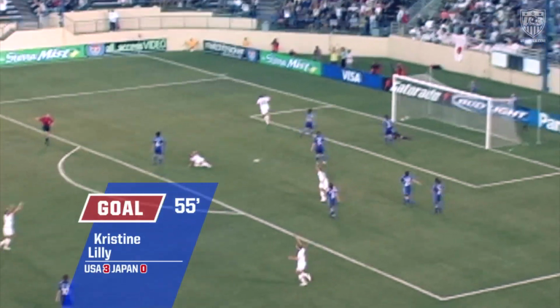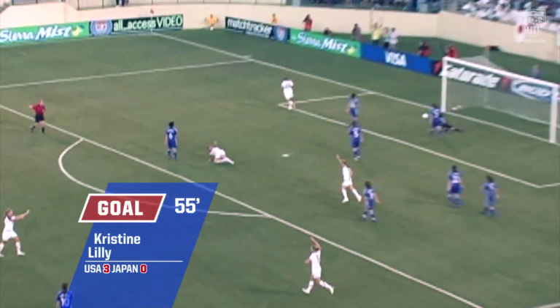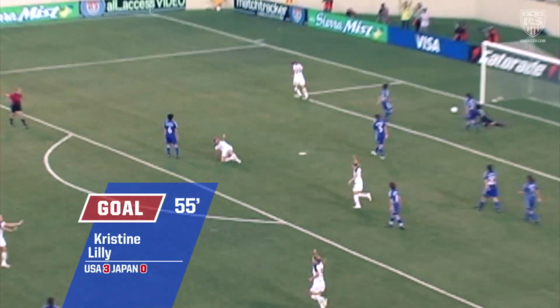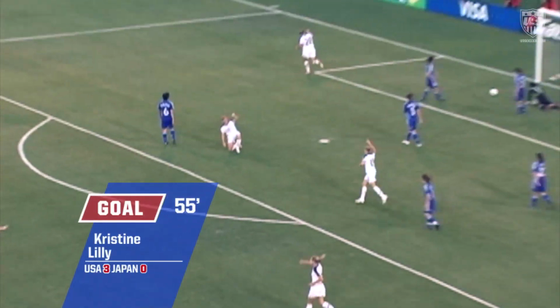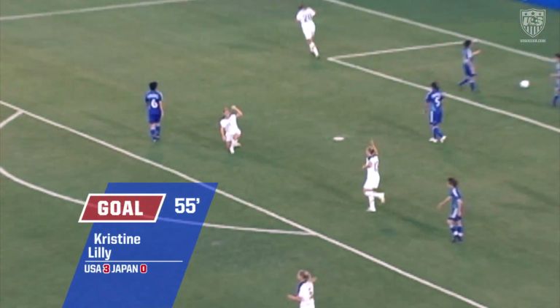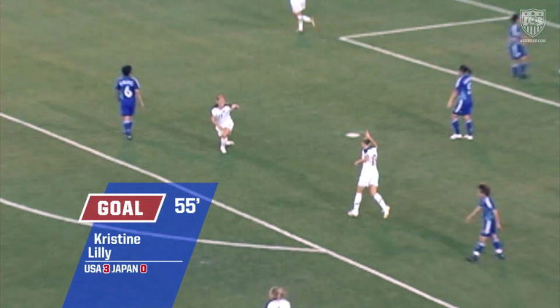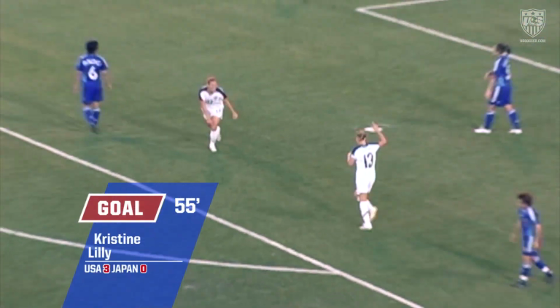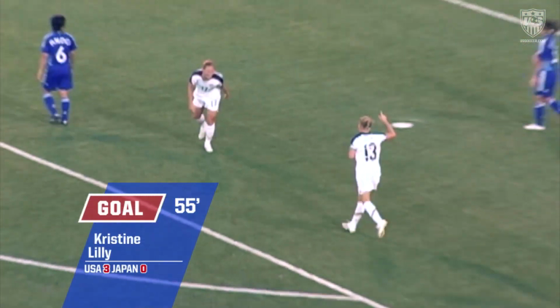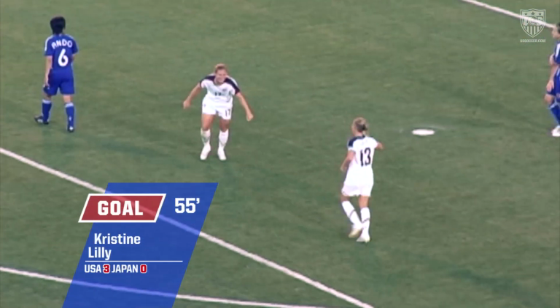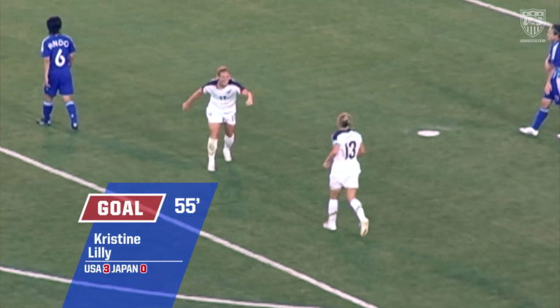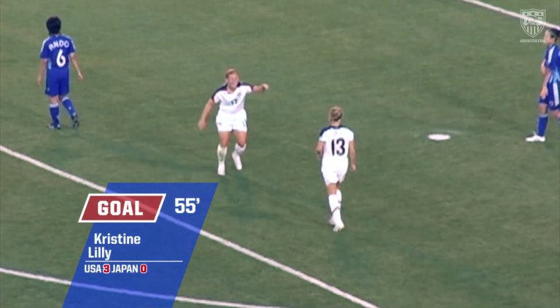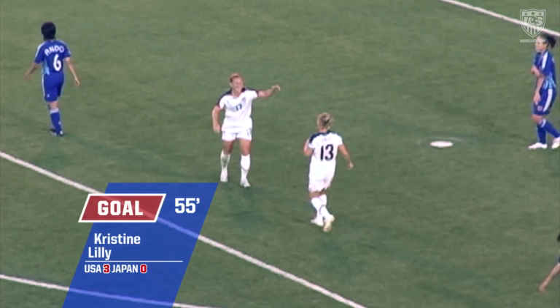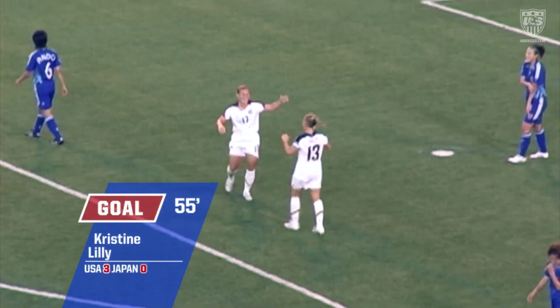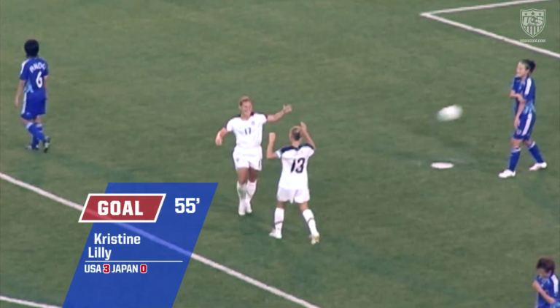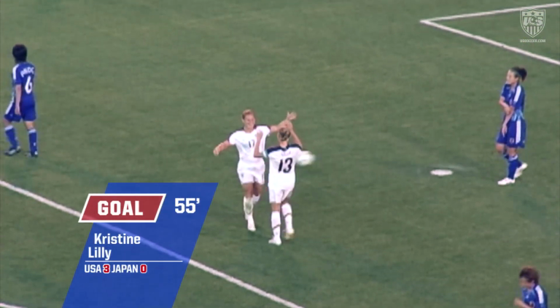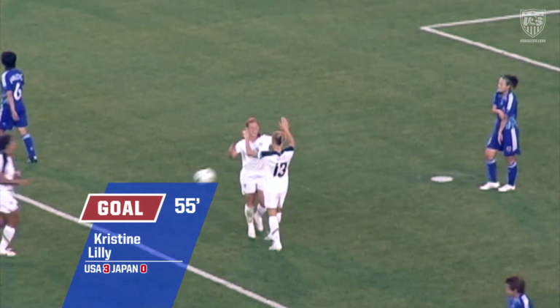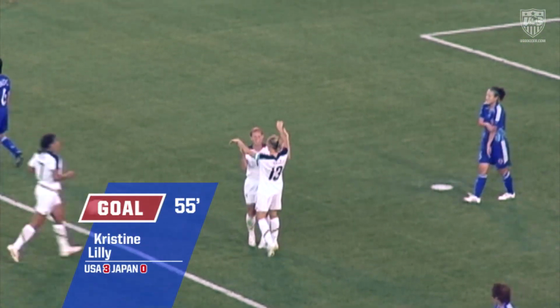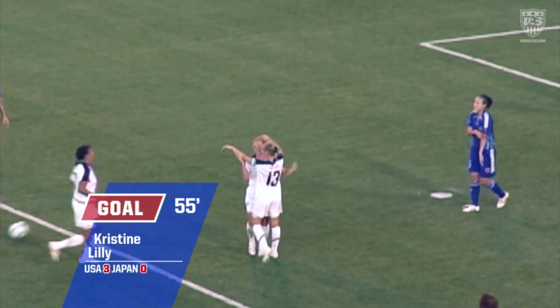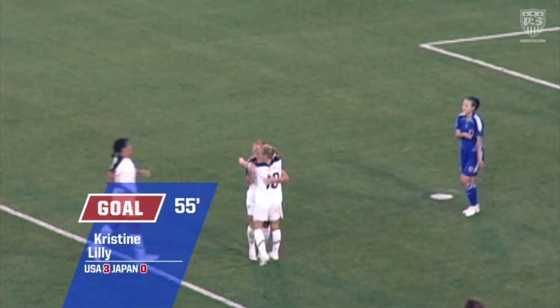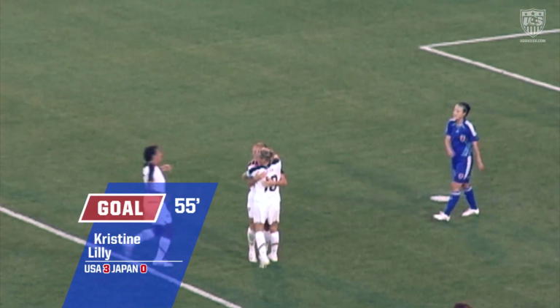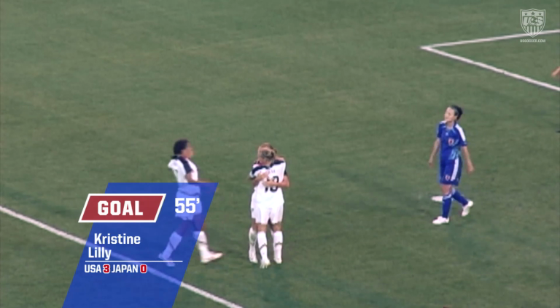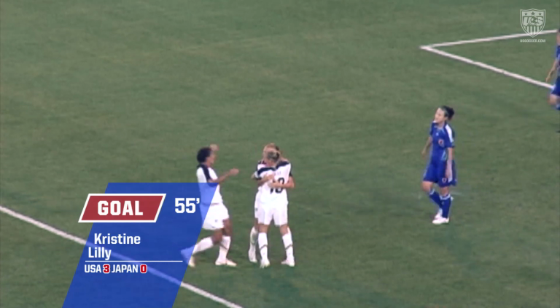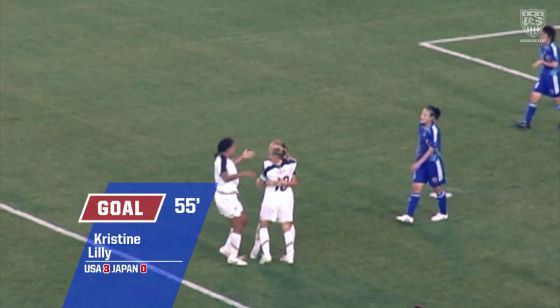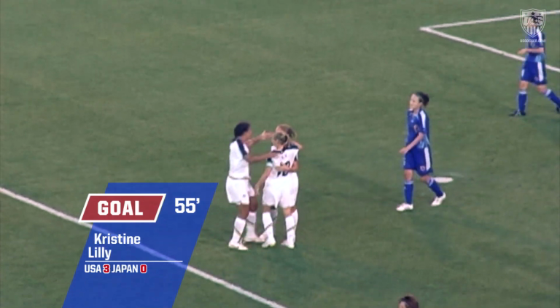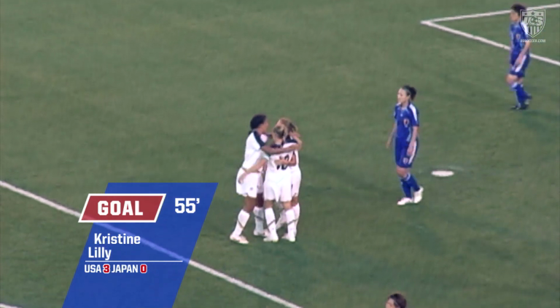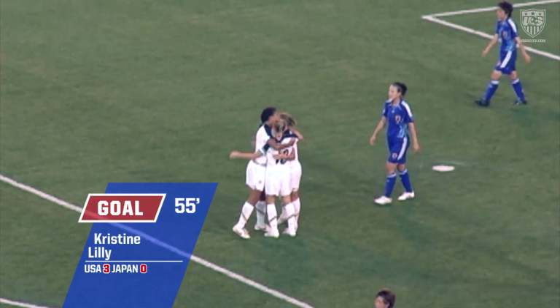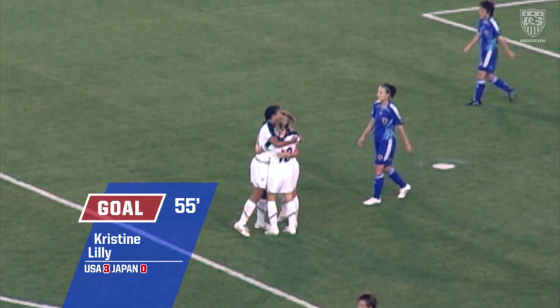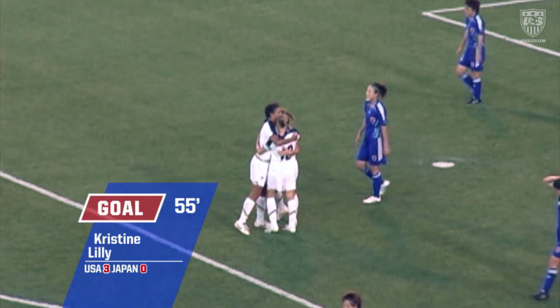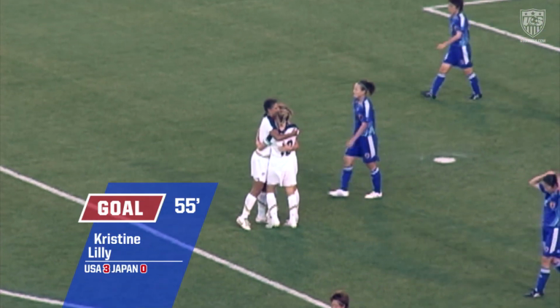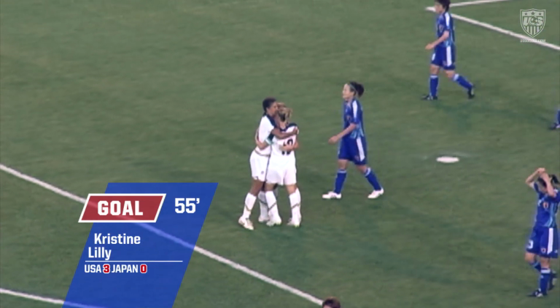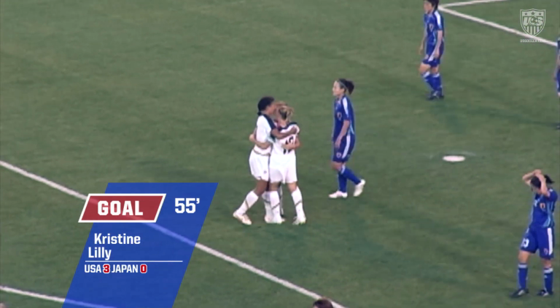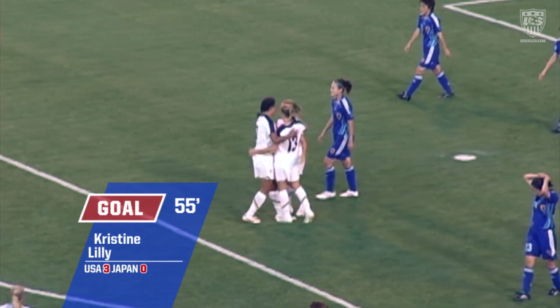Did I just say she has 123 goals? Because she has 124.